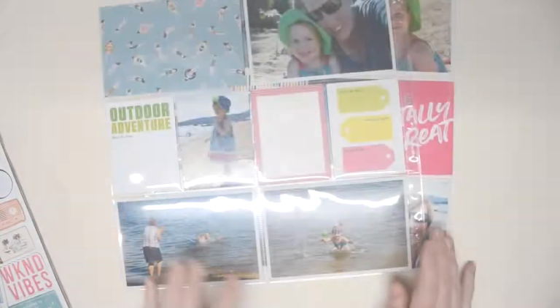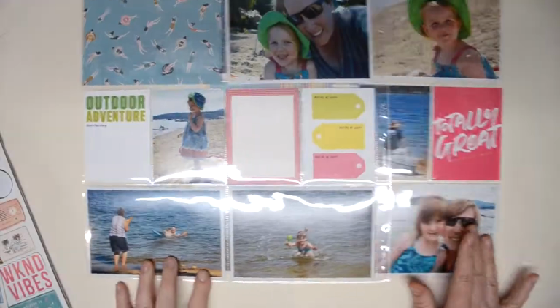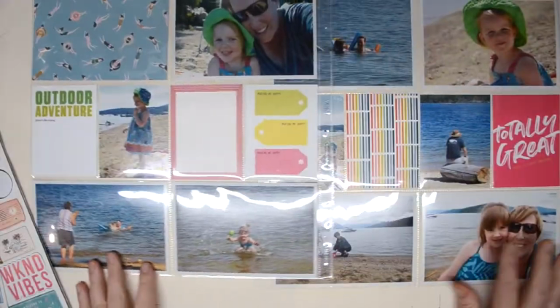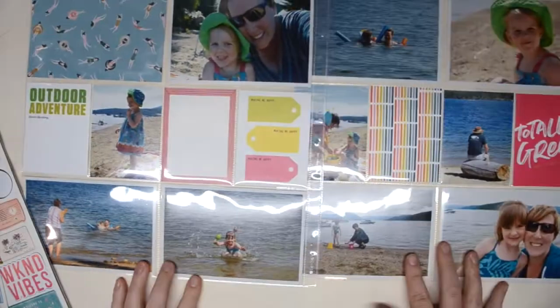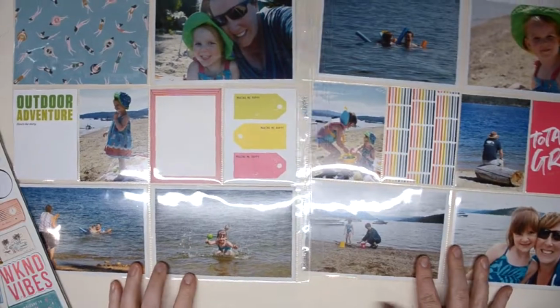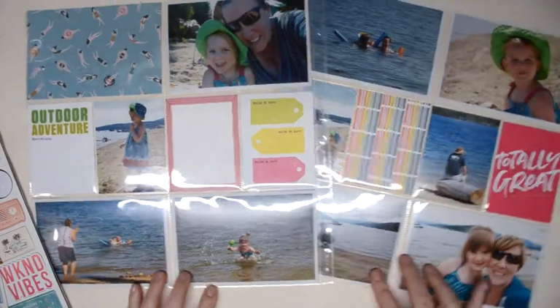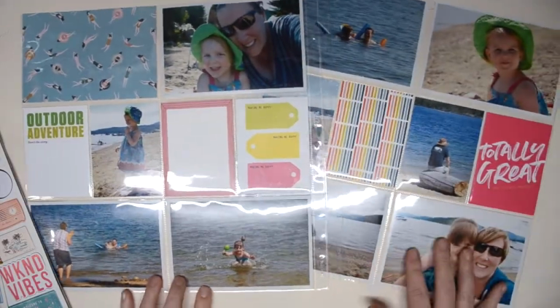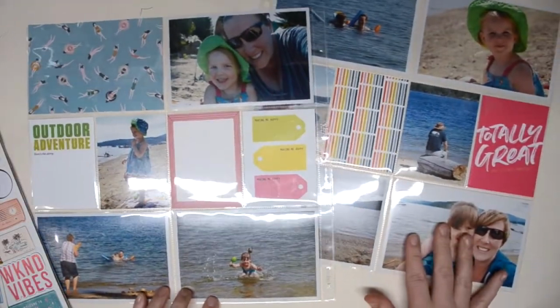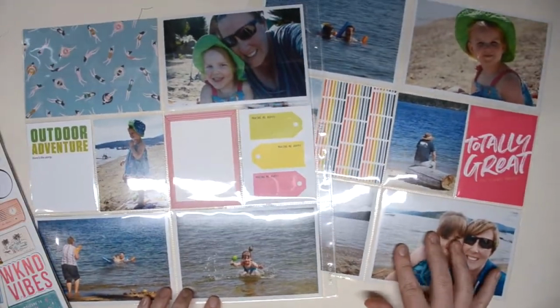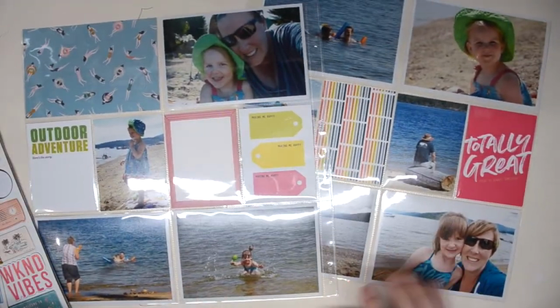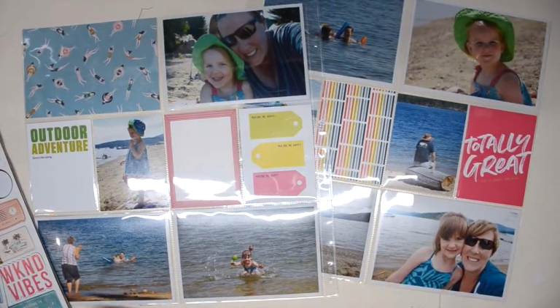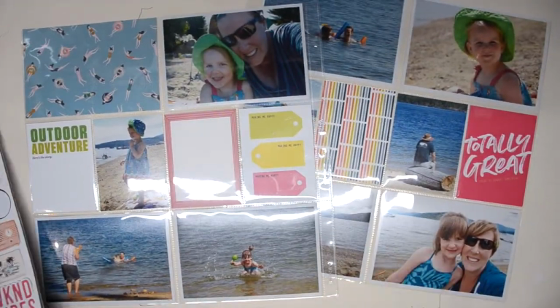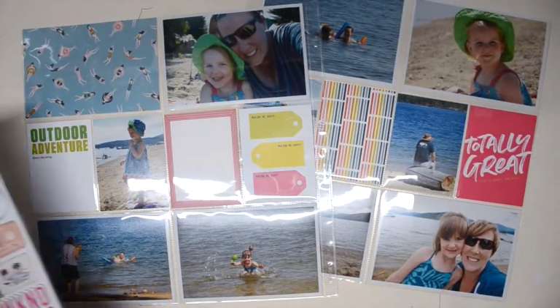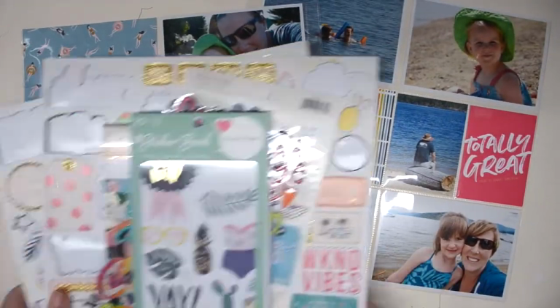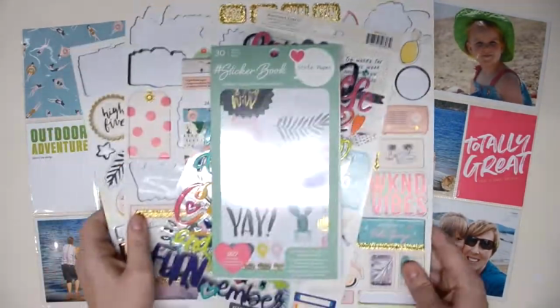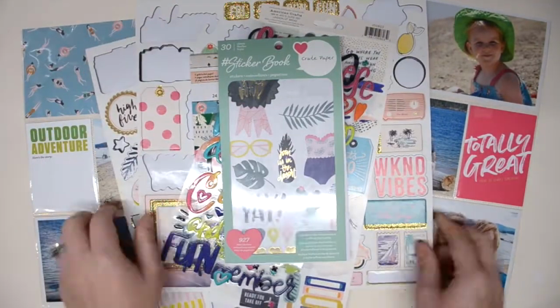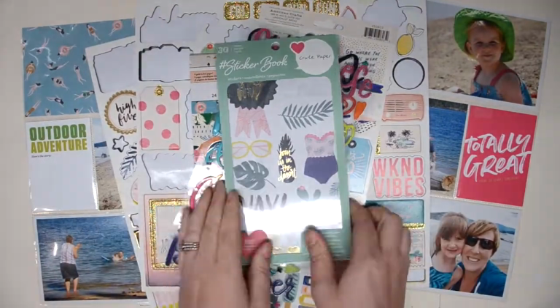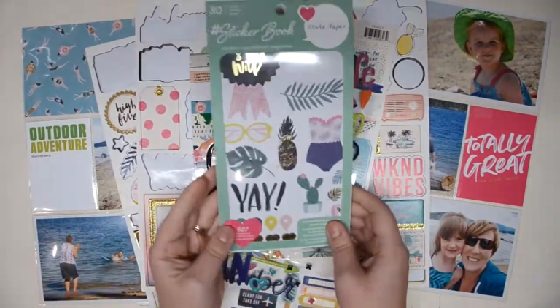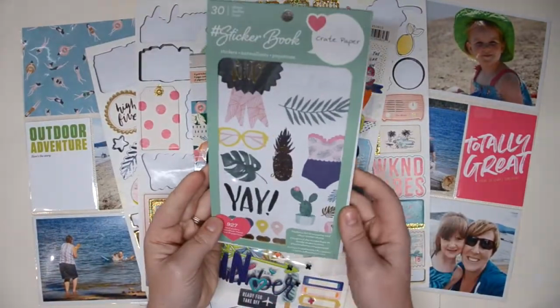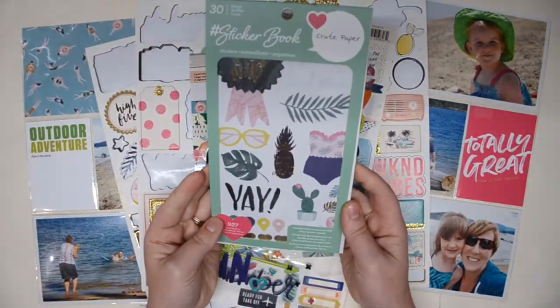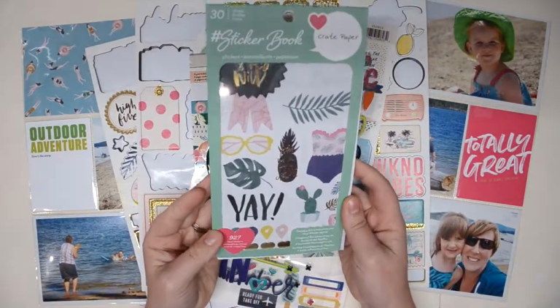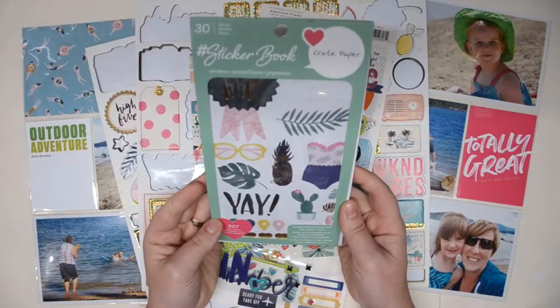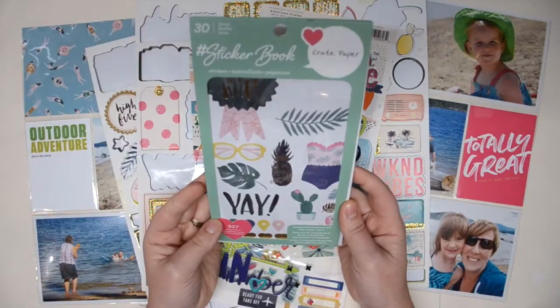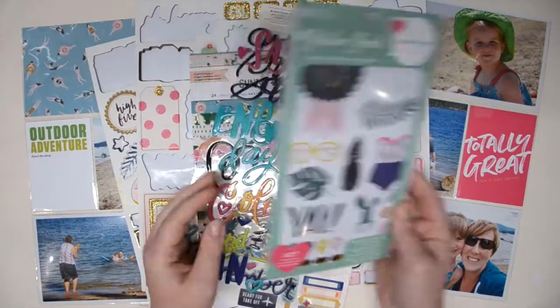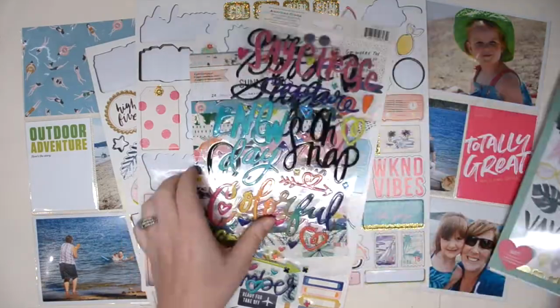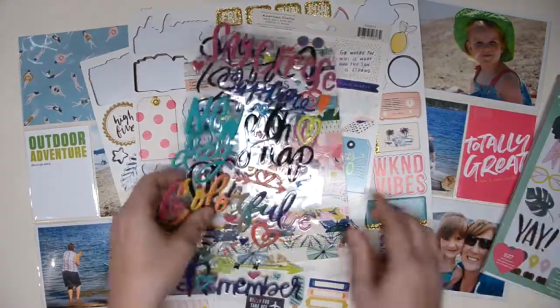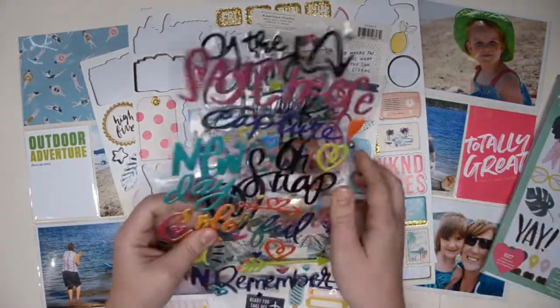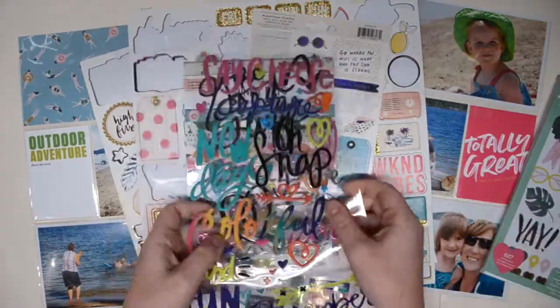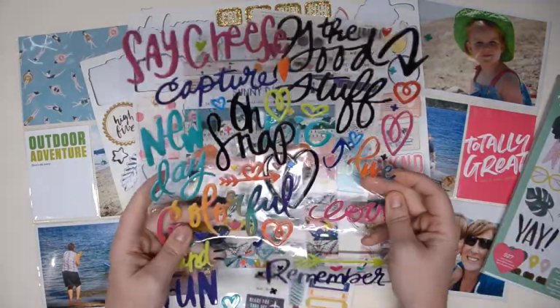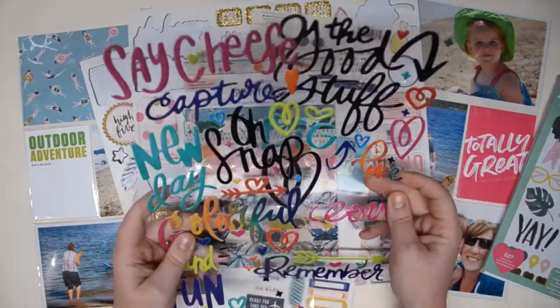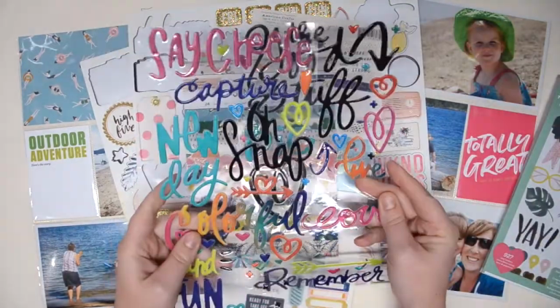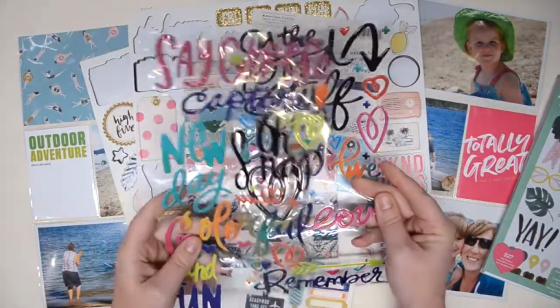Hi there, it's Christy here with another Project Life Process video. This is the second in a series documenting some vacation photos from a trip we took to BC this summer.